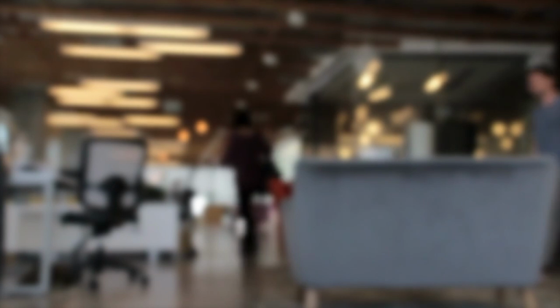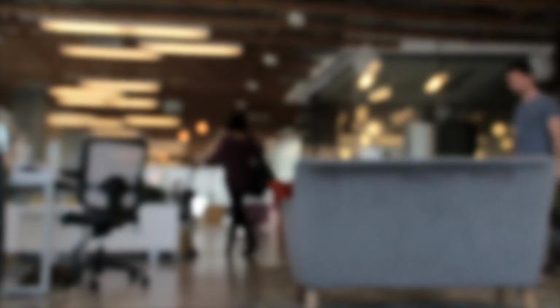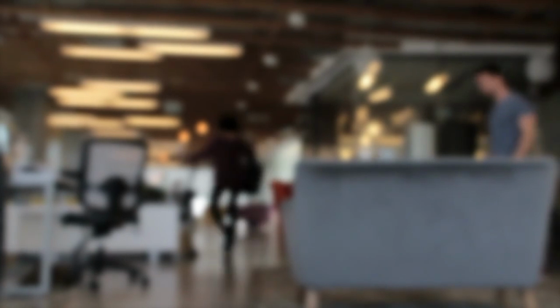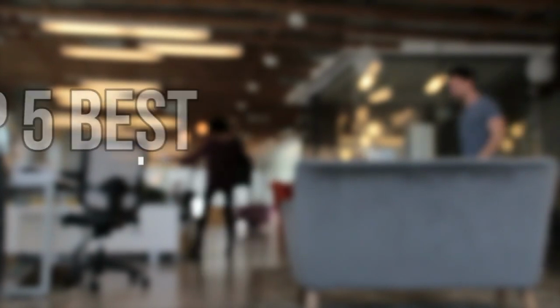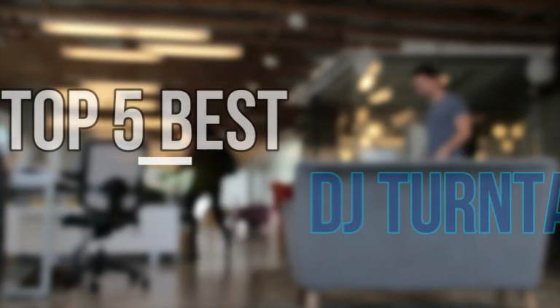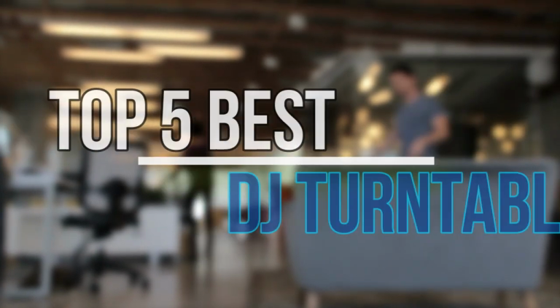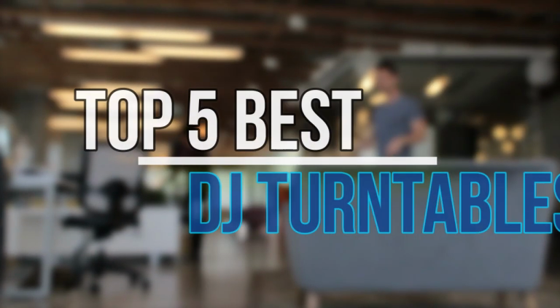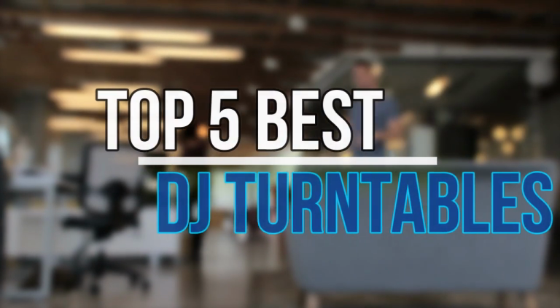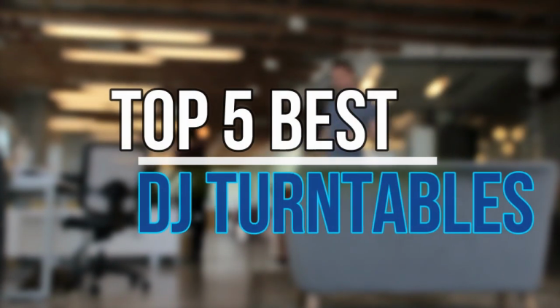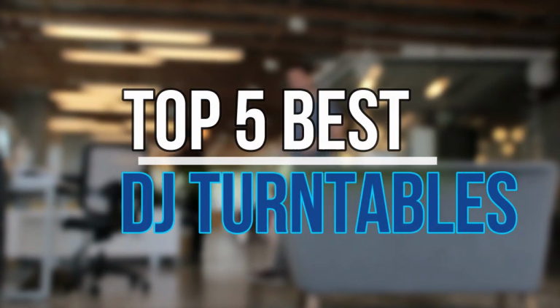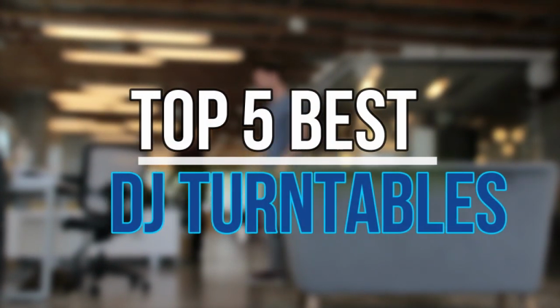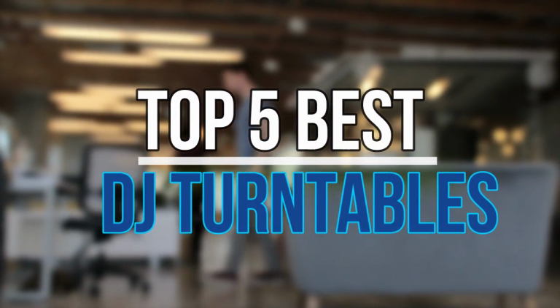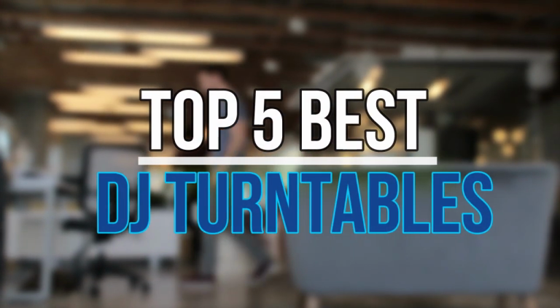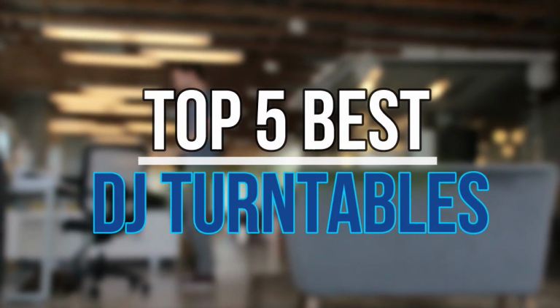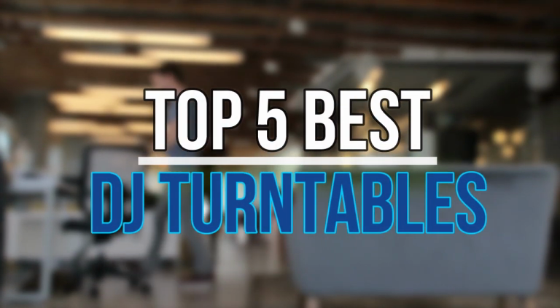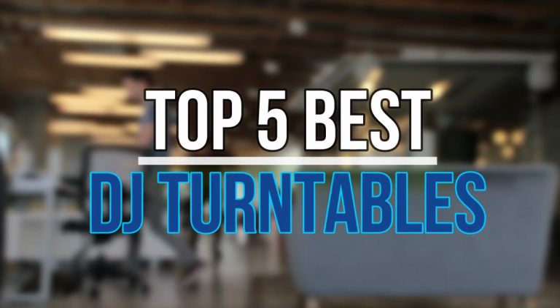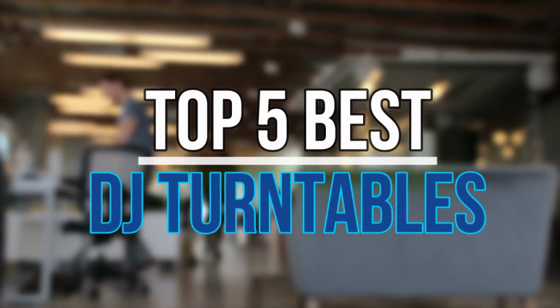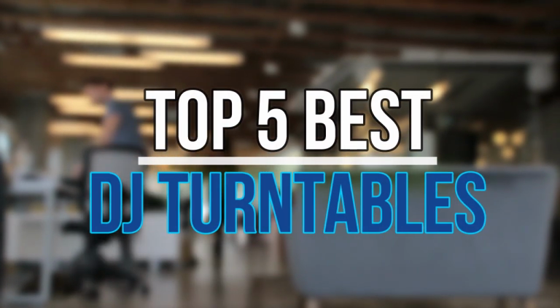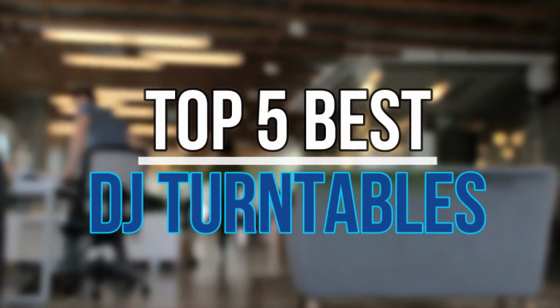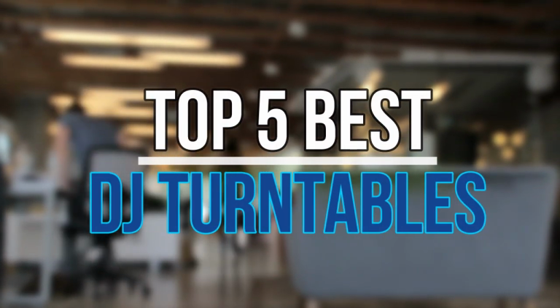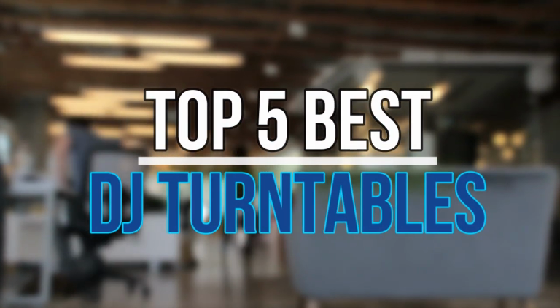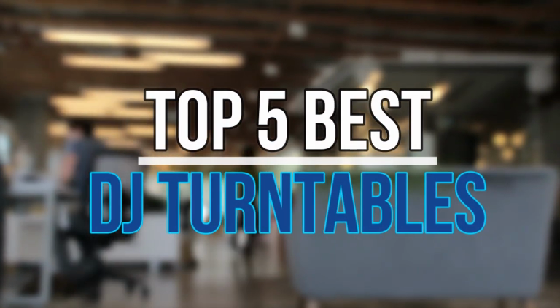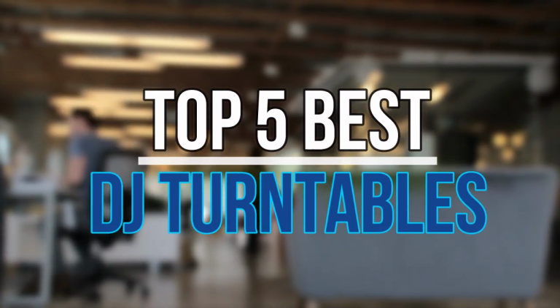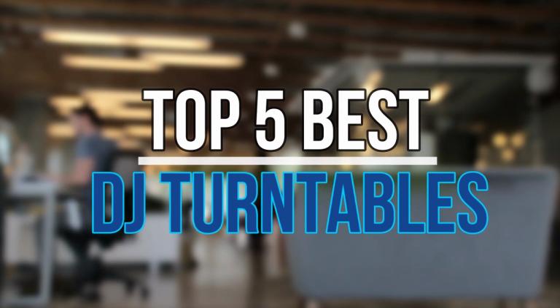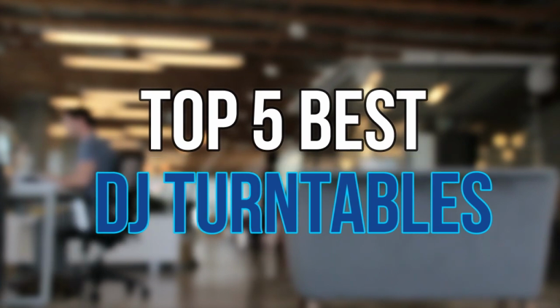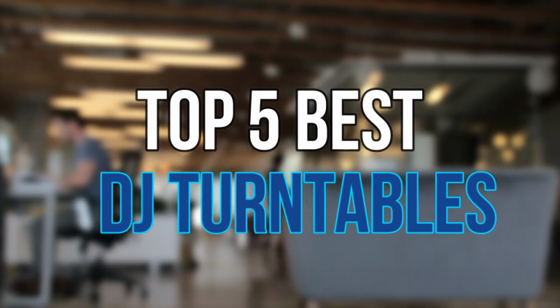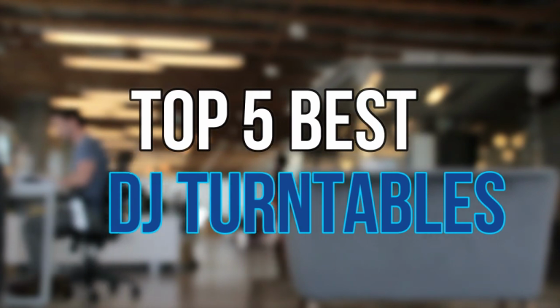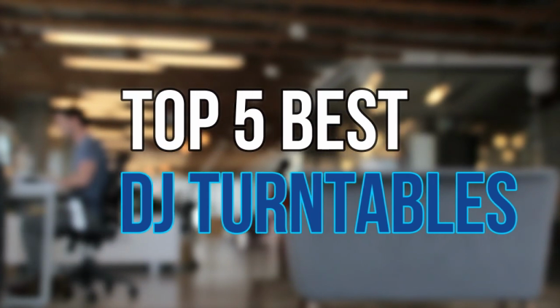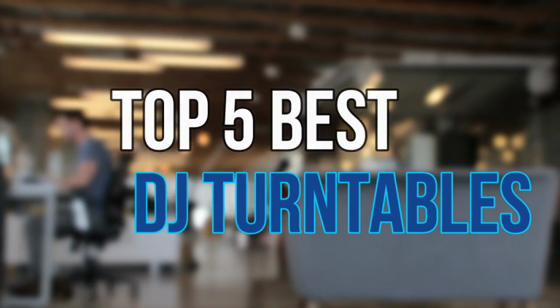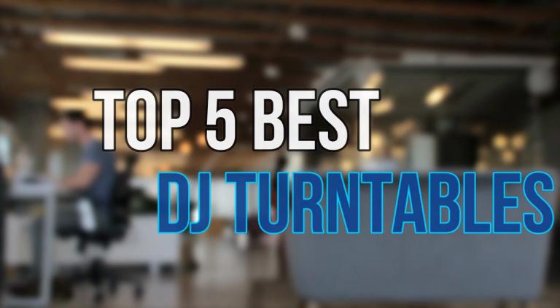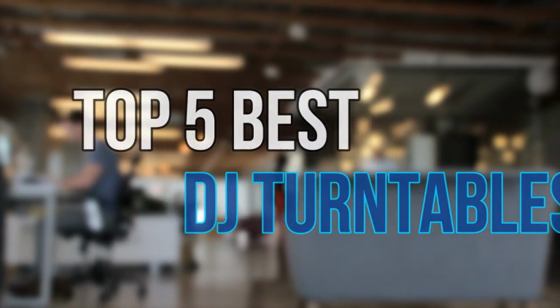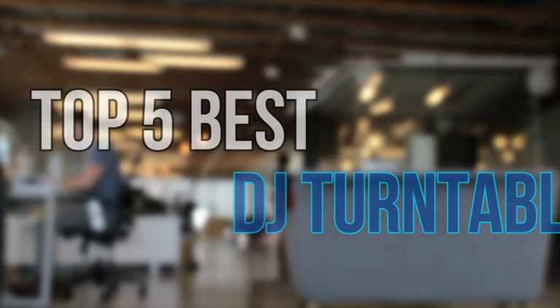Hello guys, today in this video we are going to help you find out the best DJ turntables on the market. Let's get started with the list.